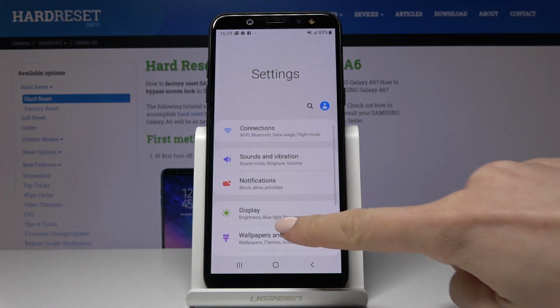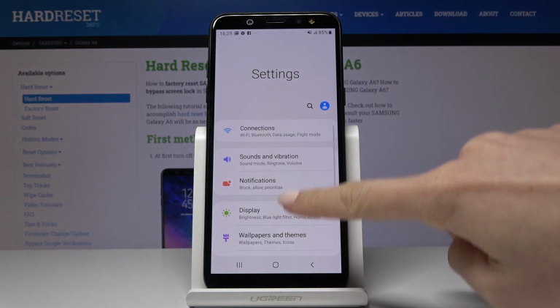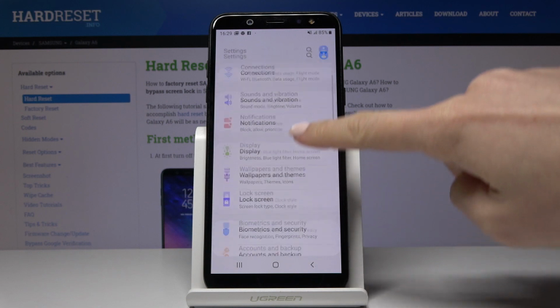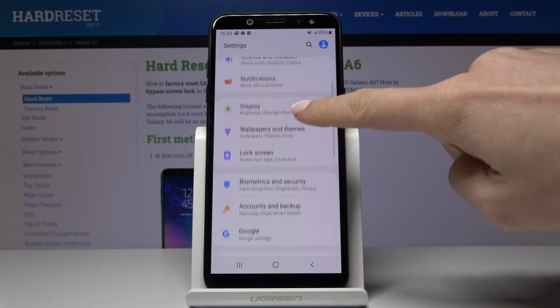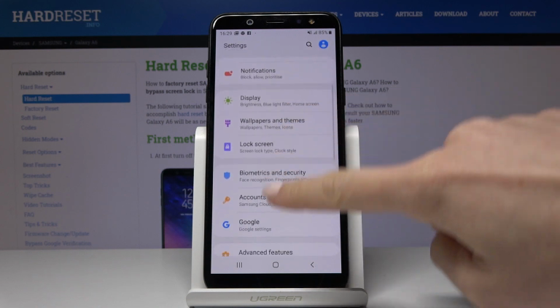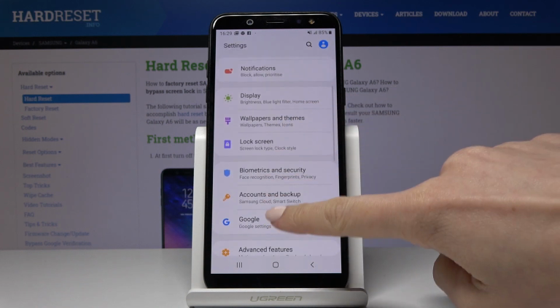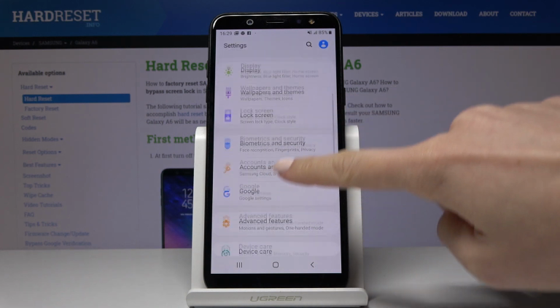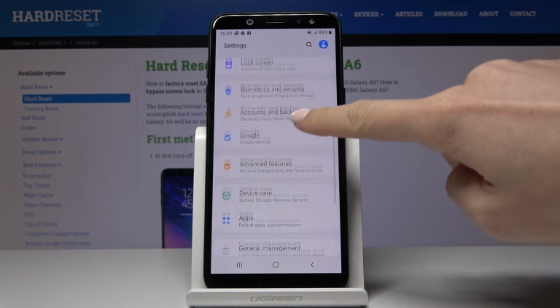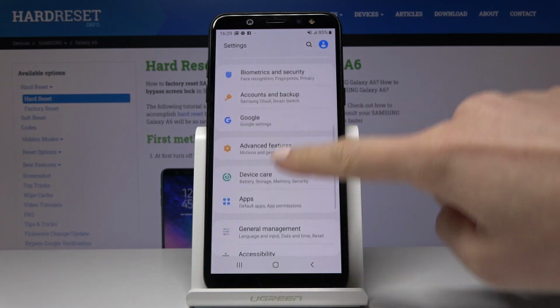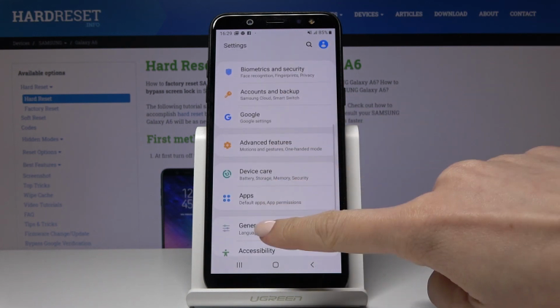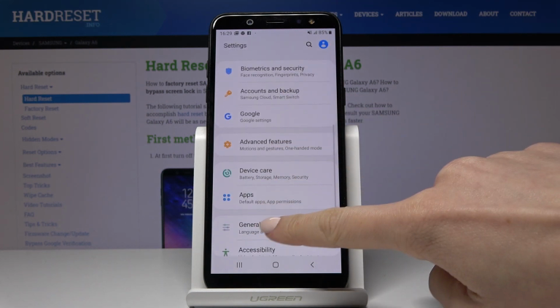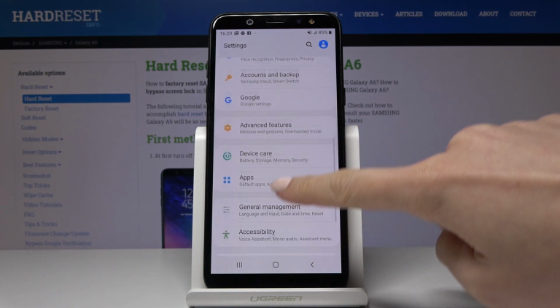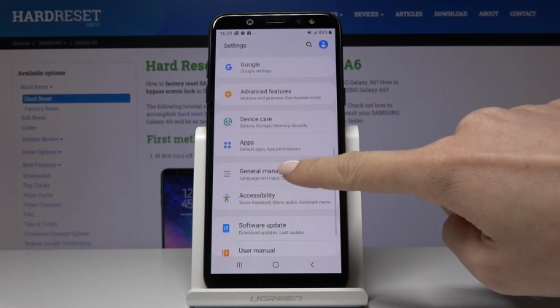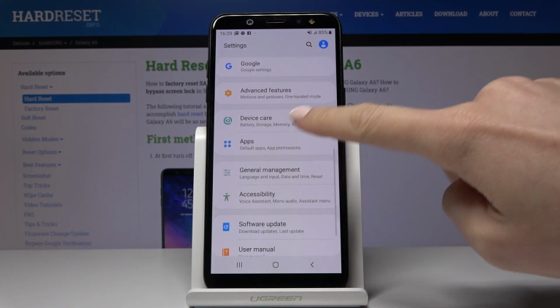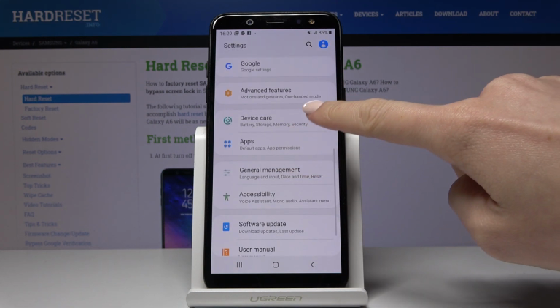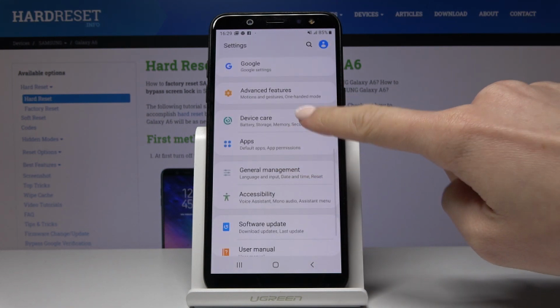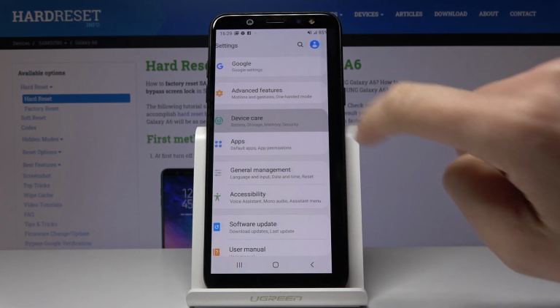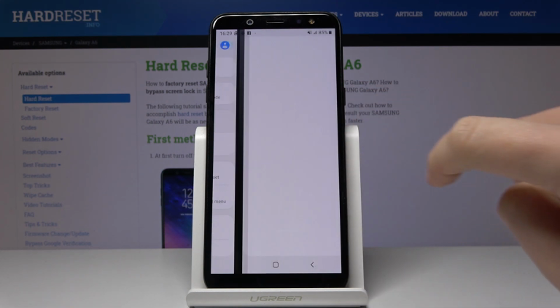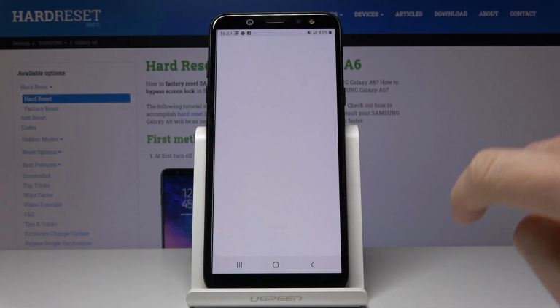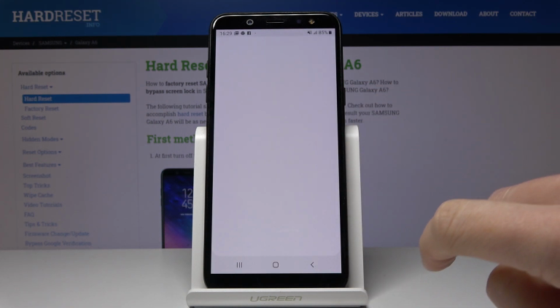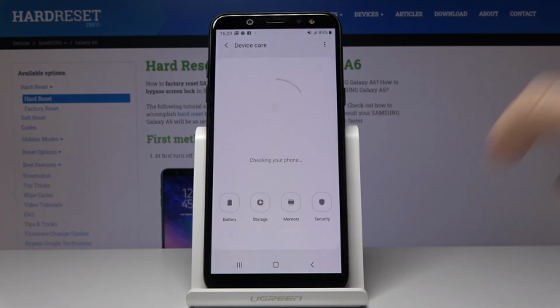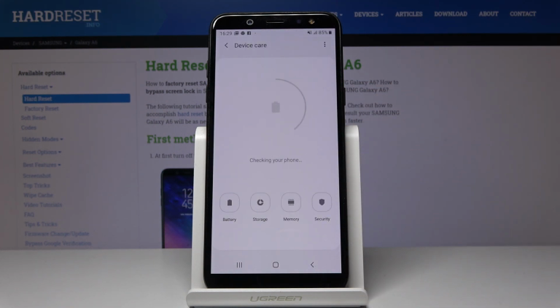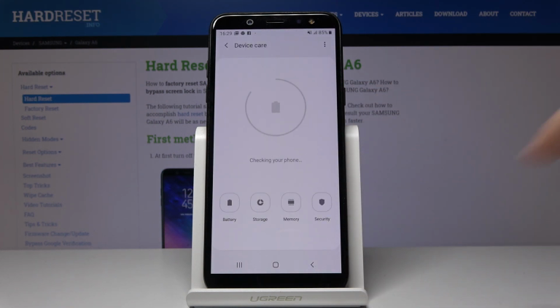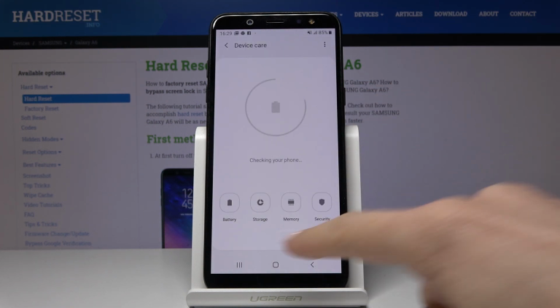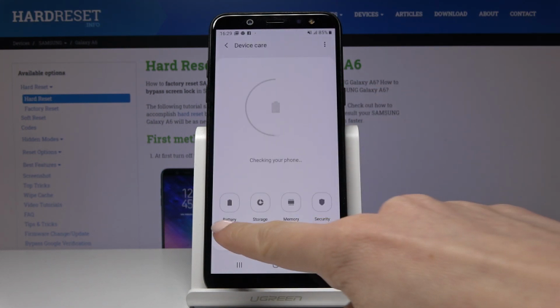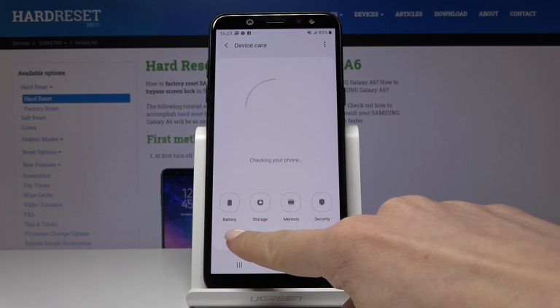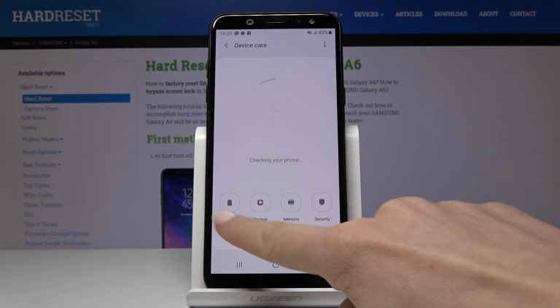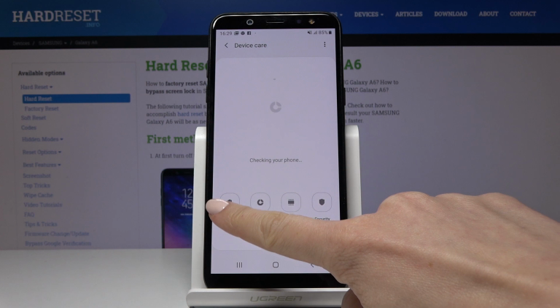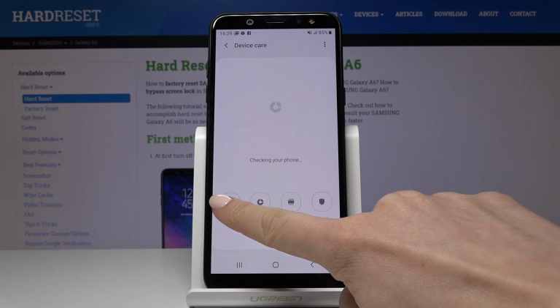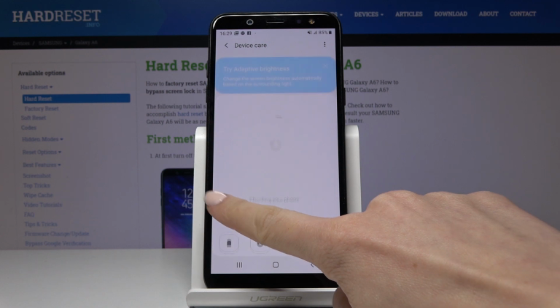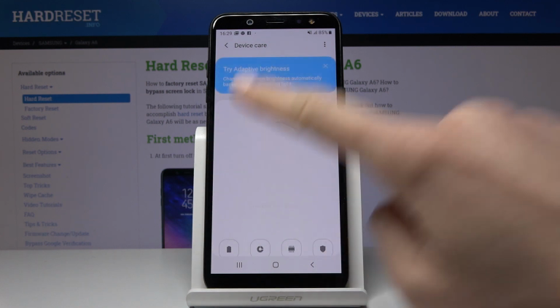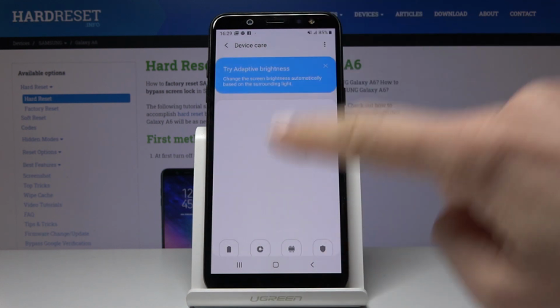Now locate and open Device Care, and here you will have Battery. Simply click on it.